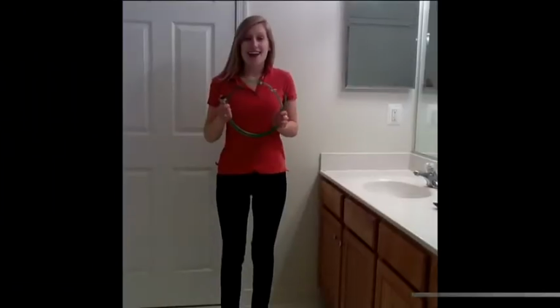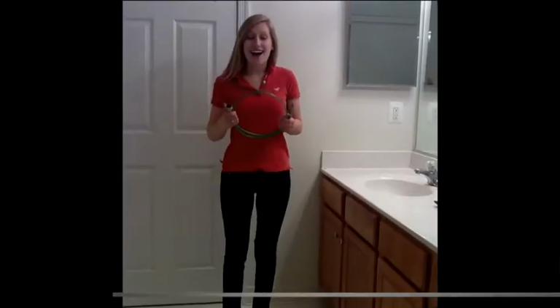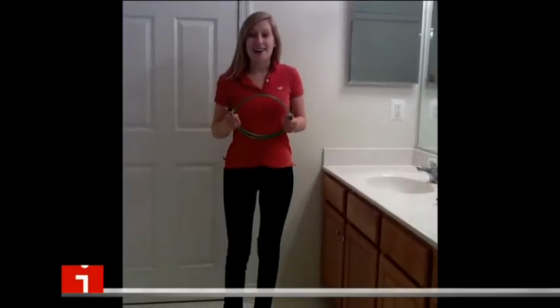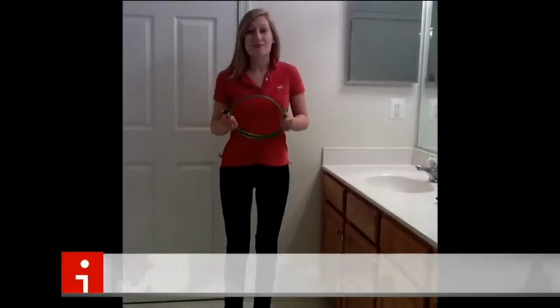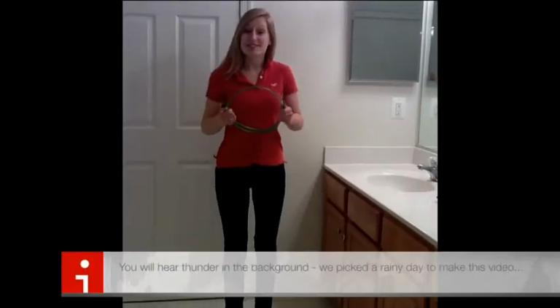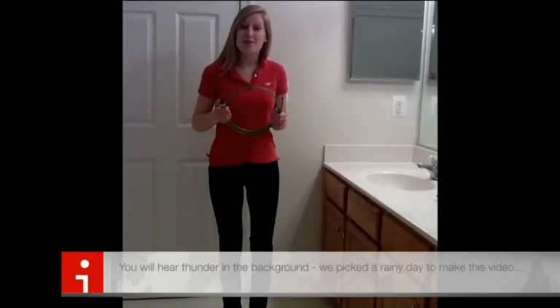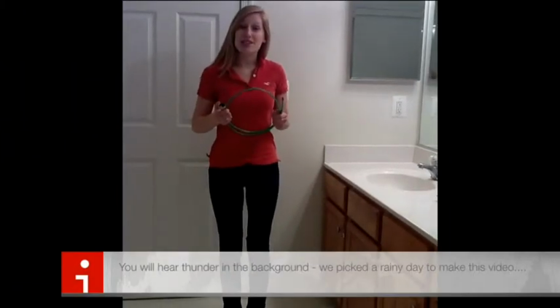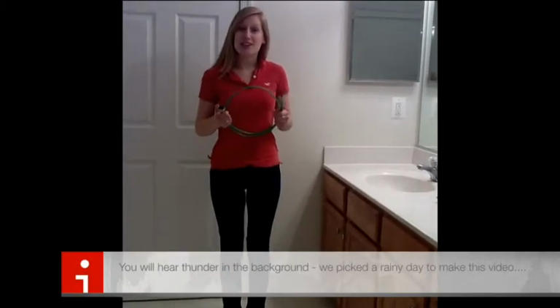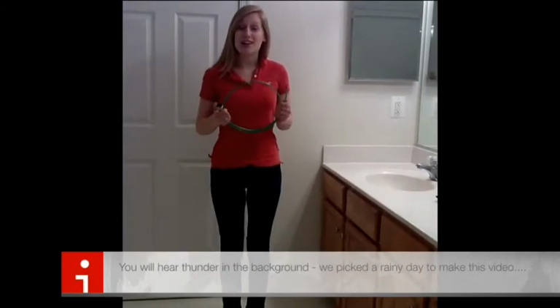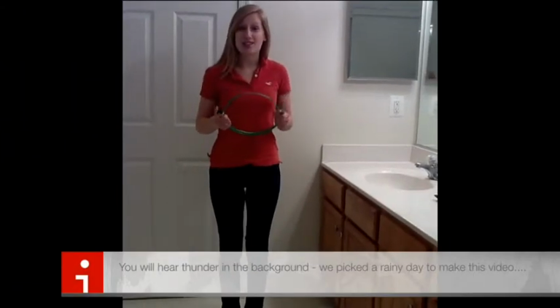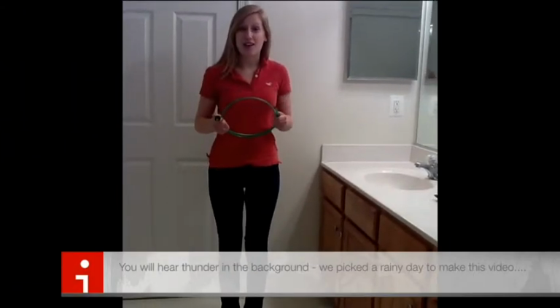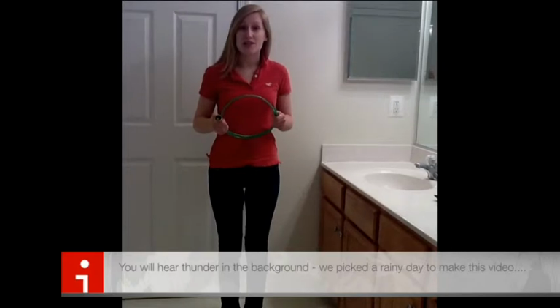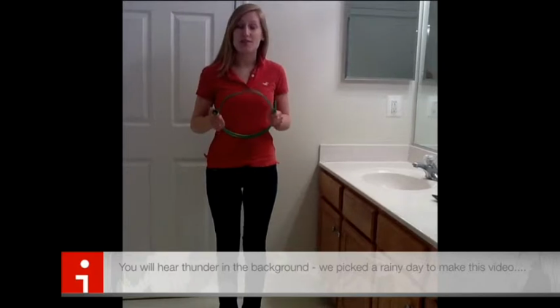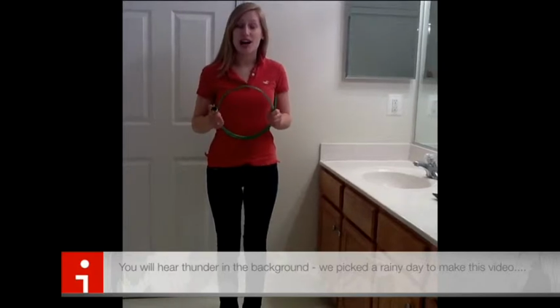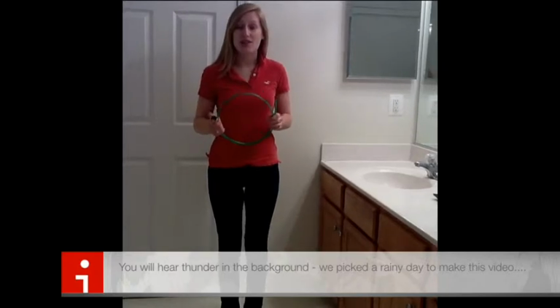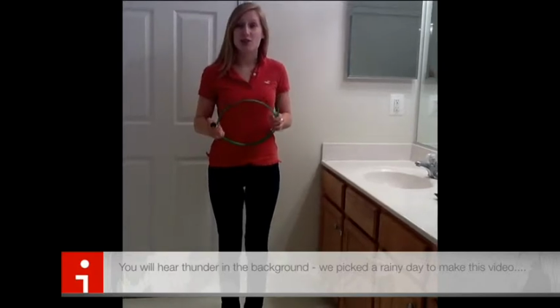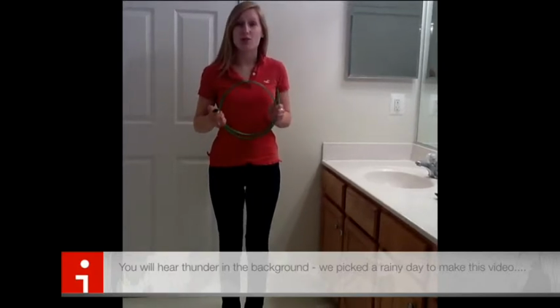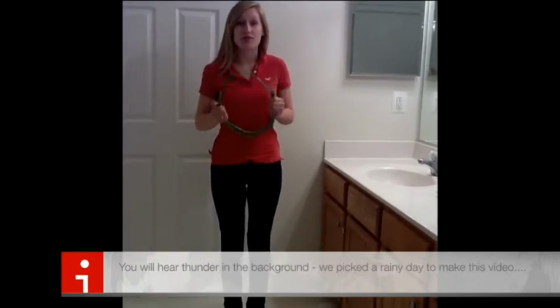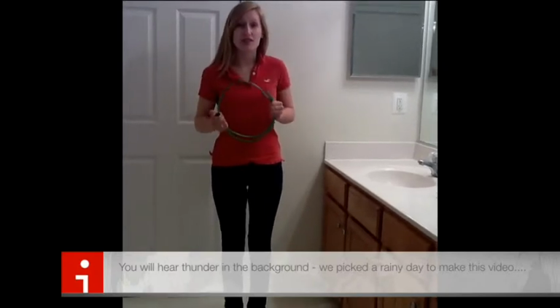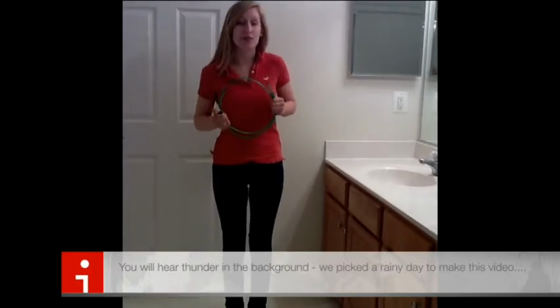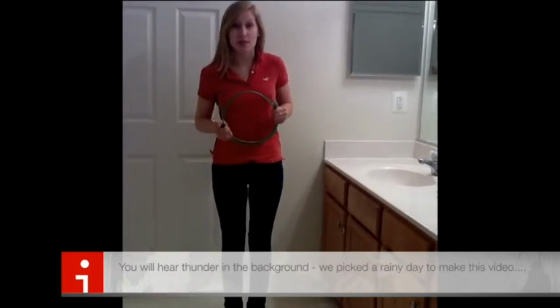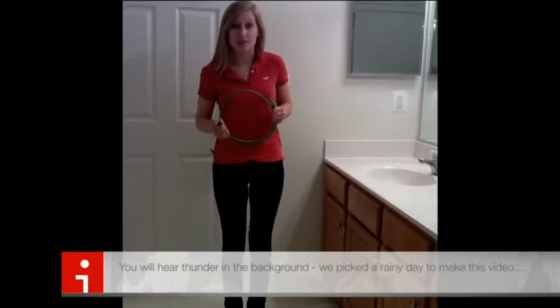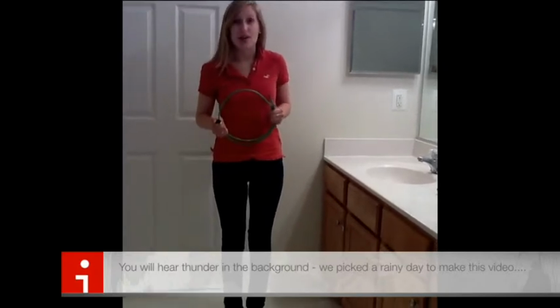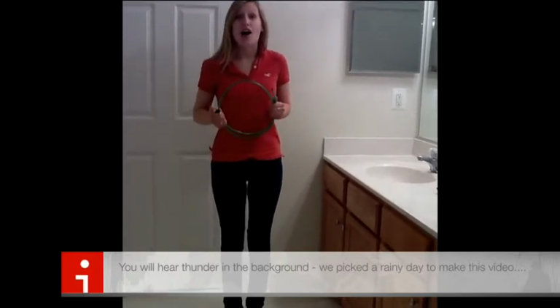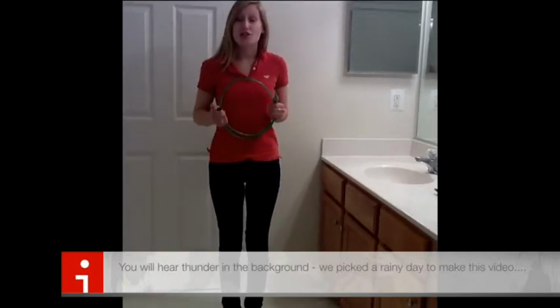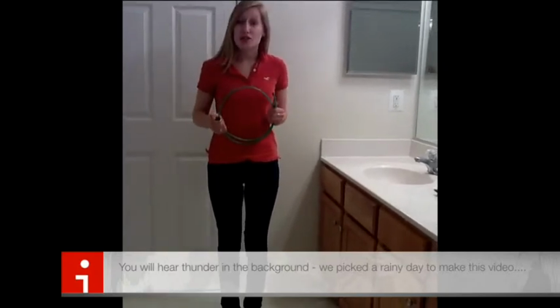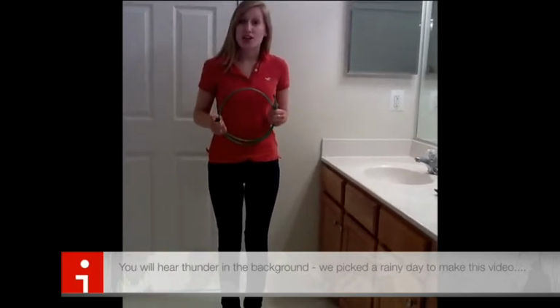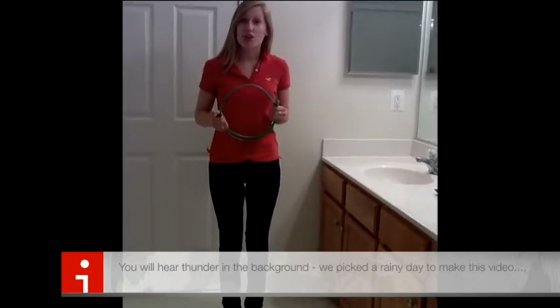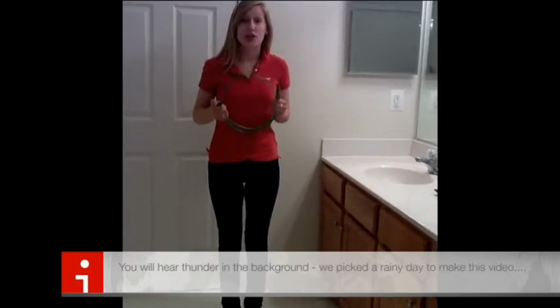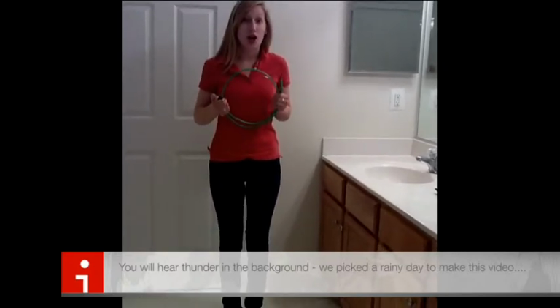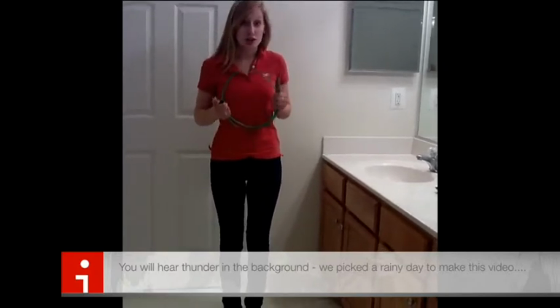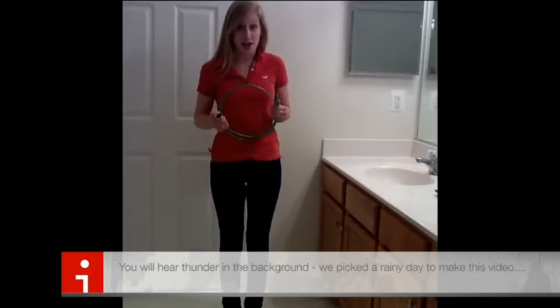Hi, today we're going to learn how to solve one of the household's most vexing problems: a slow running or clogged drain.